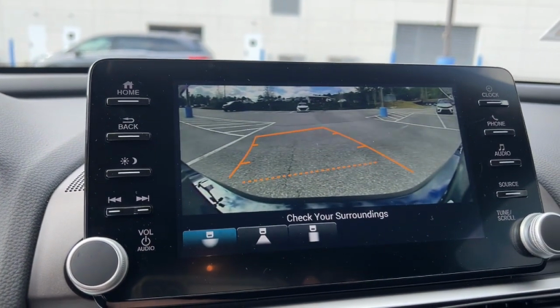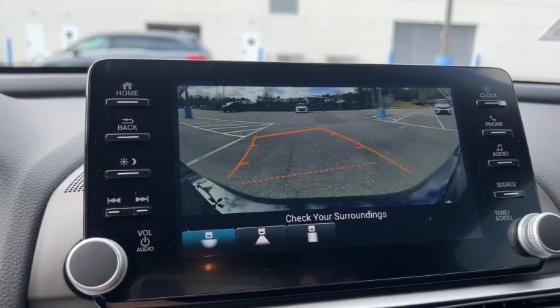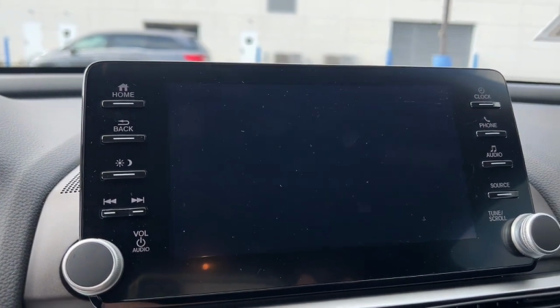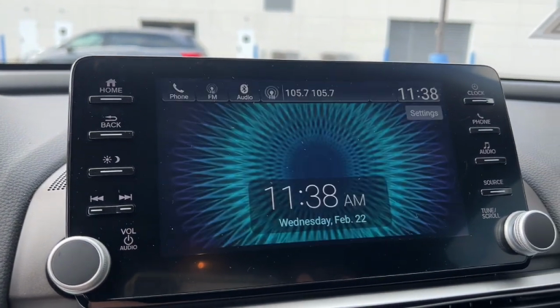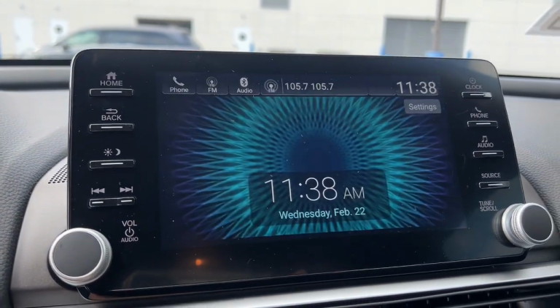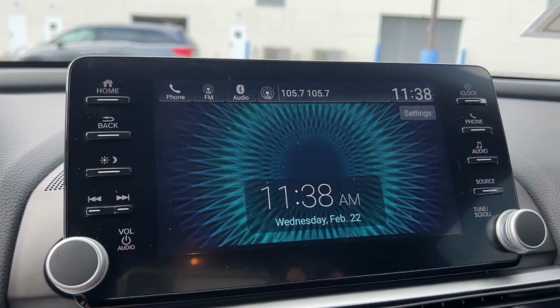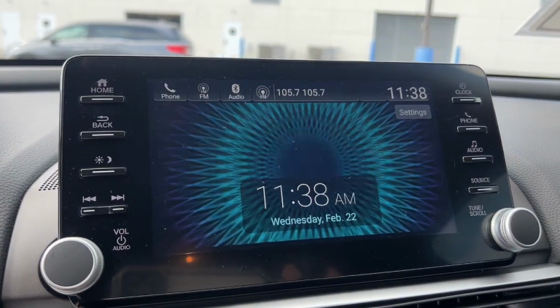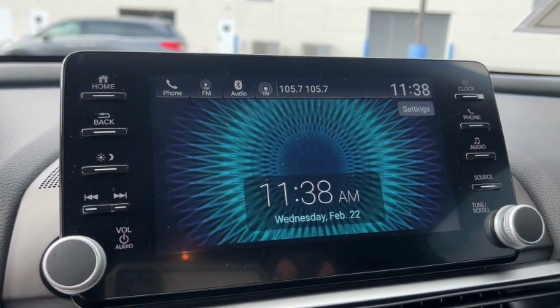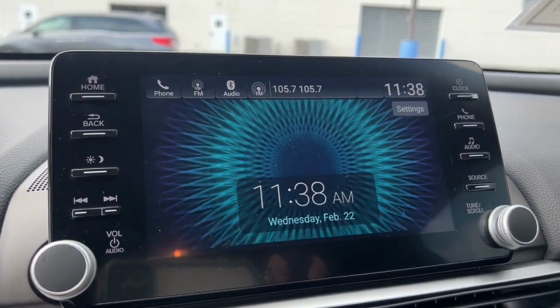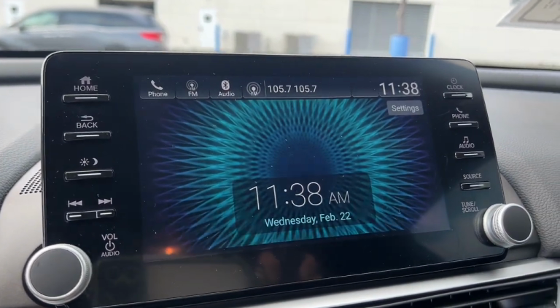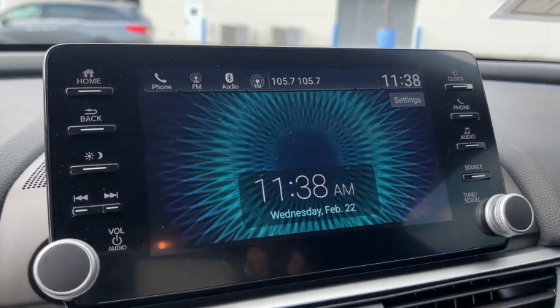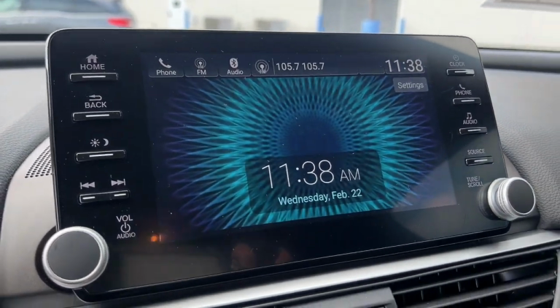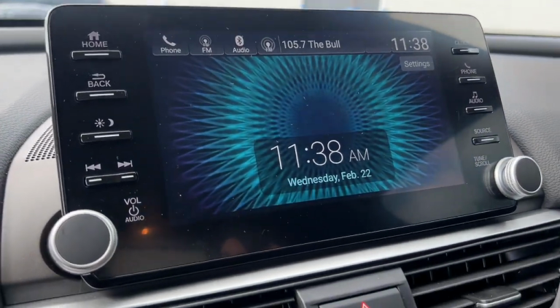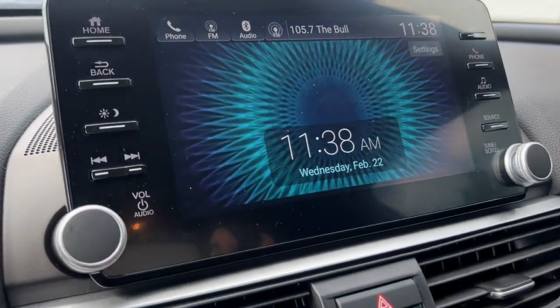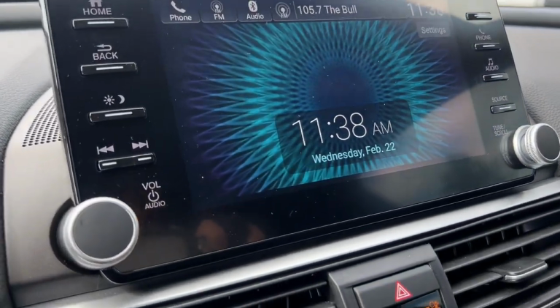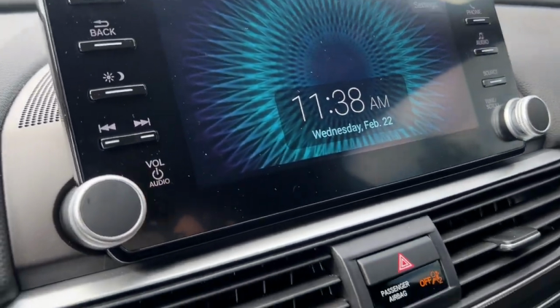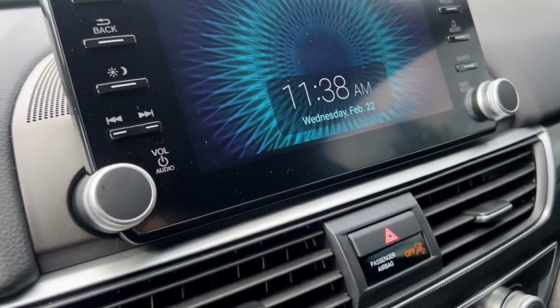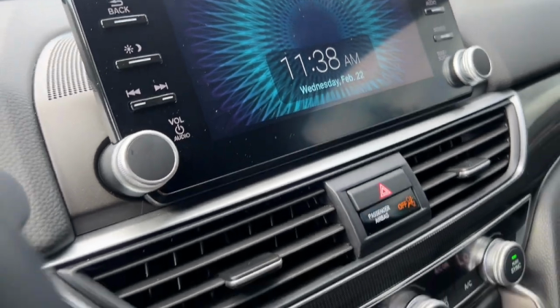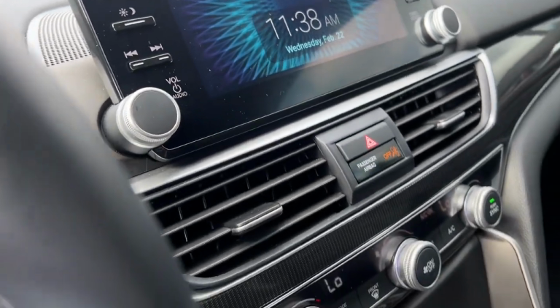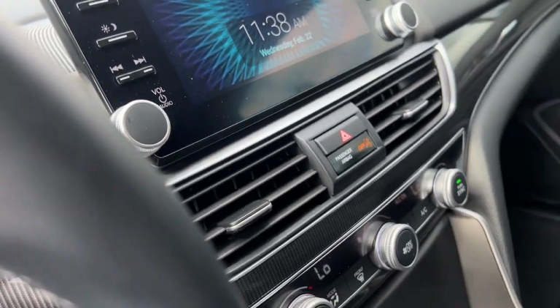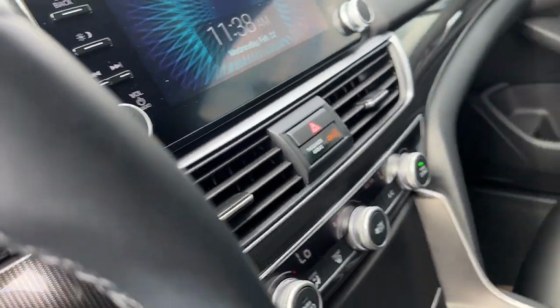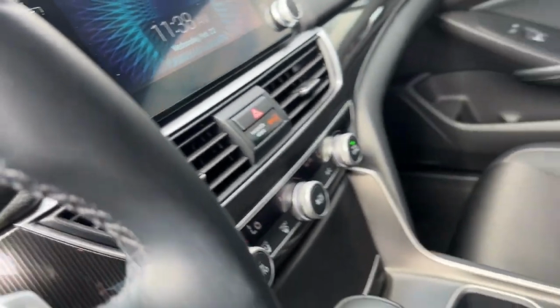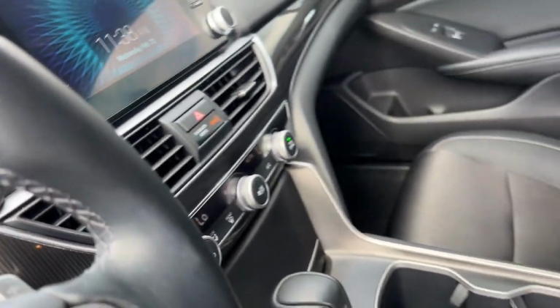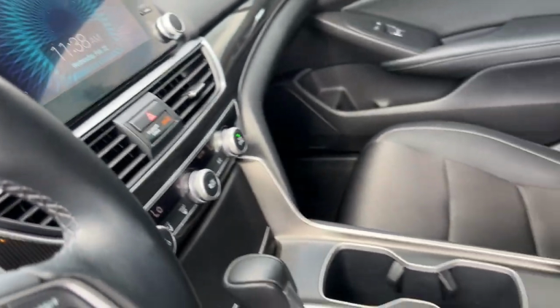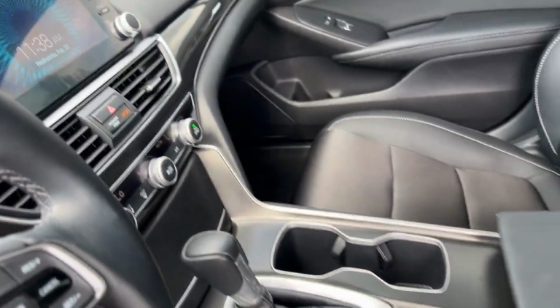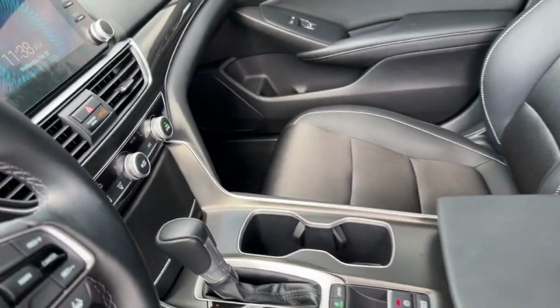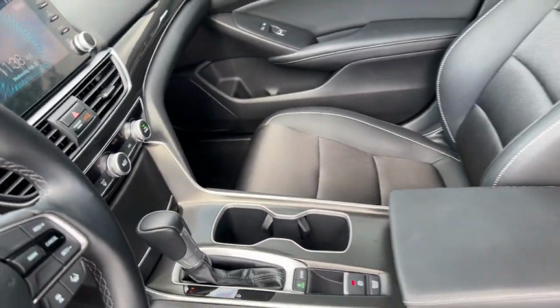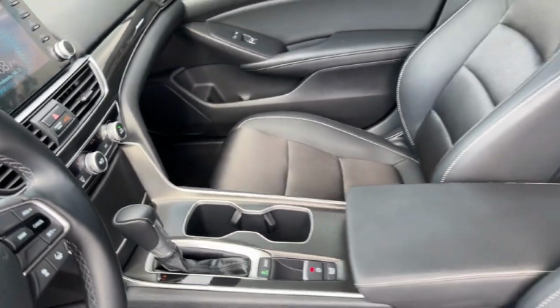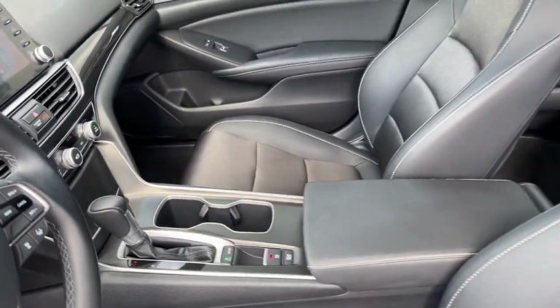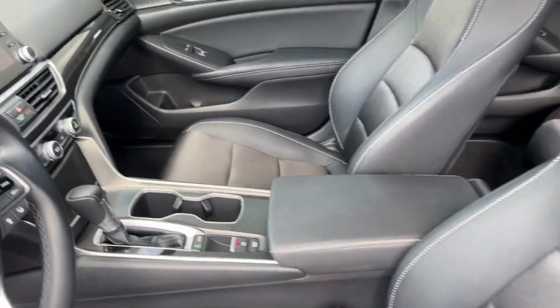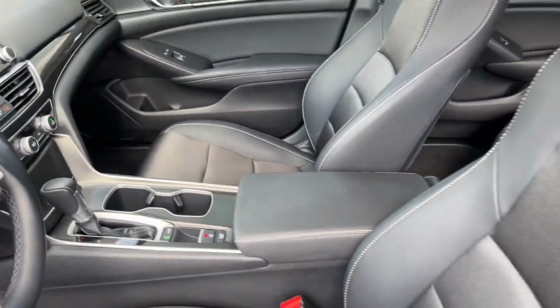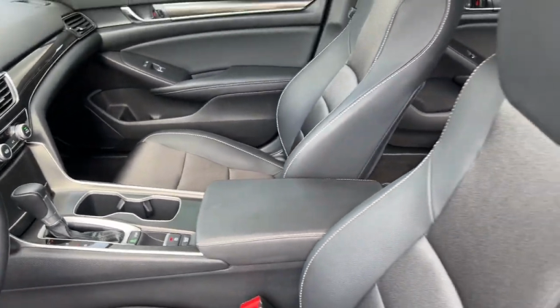Quietly powerful, boldly beautiful, simply excellent — the Honda Accord.